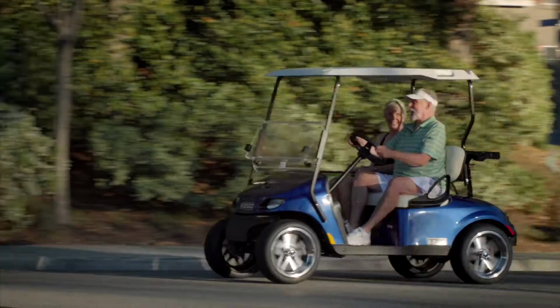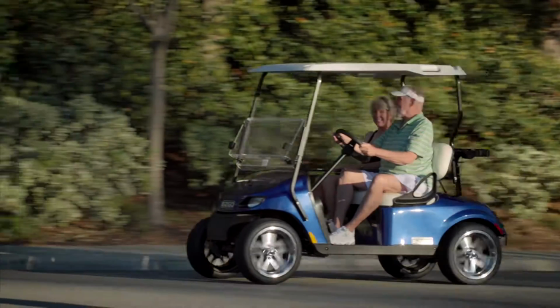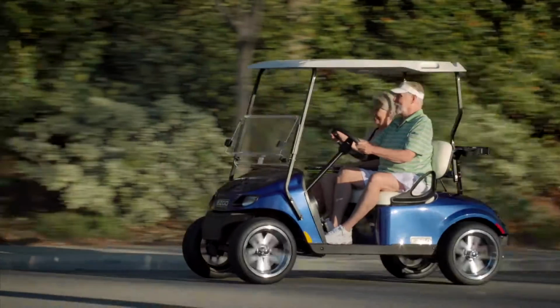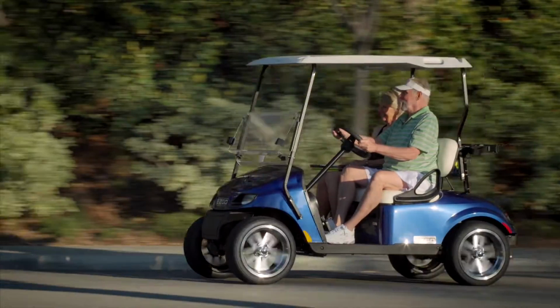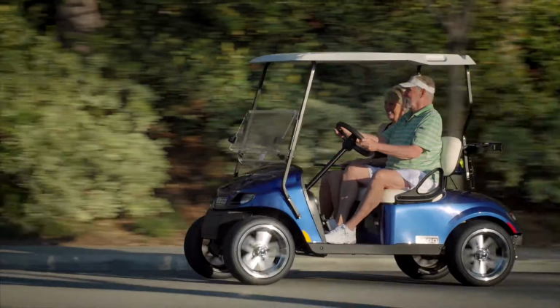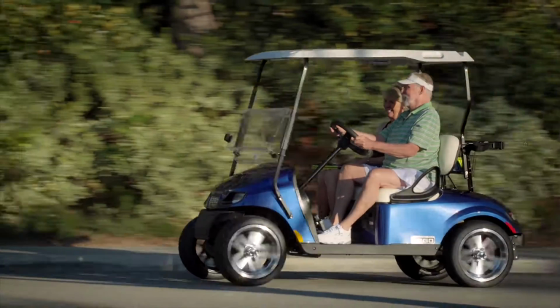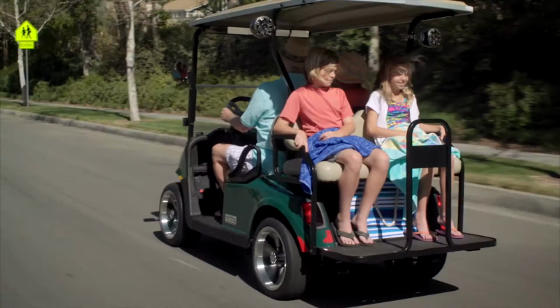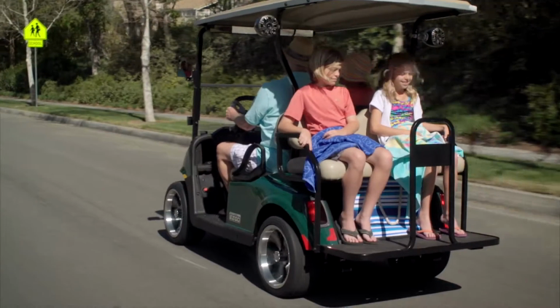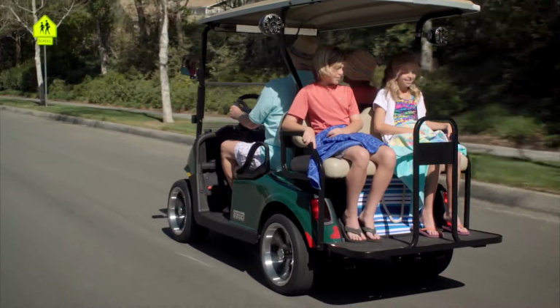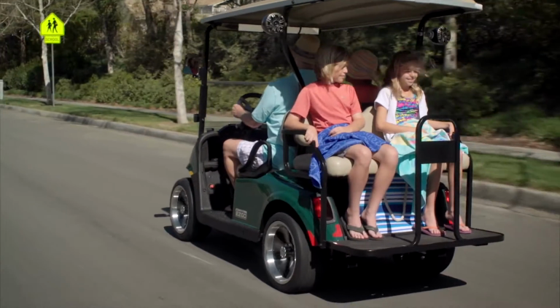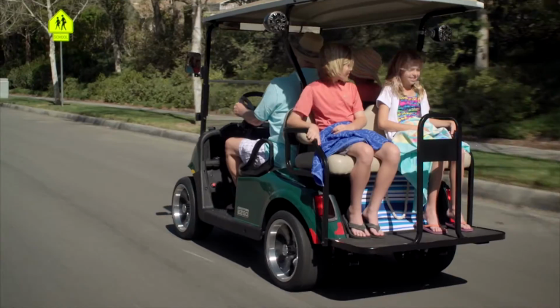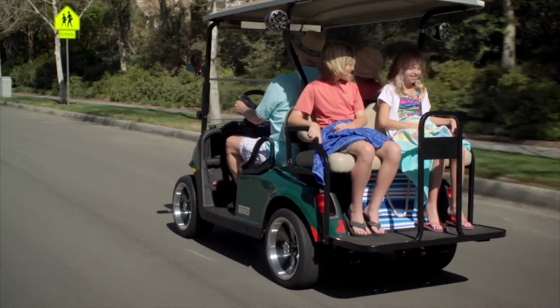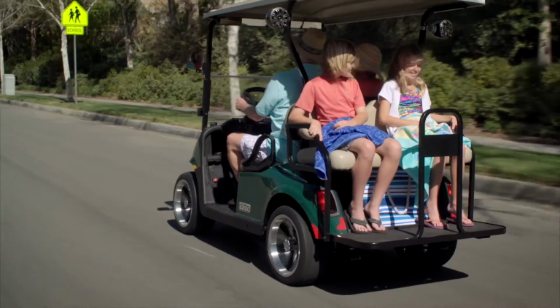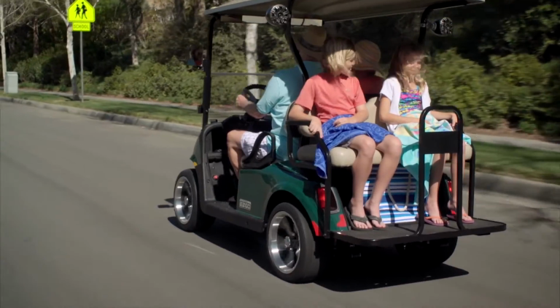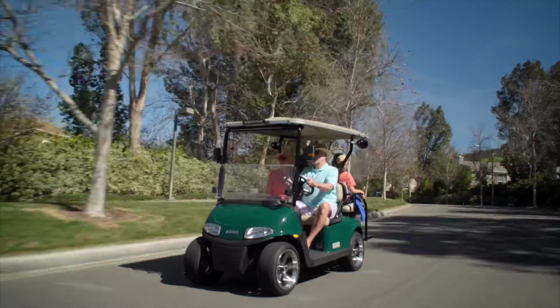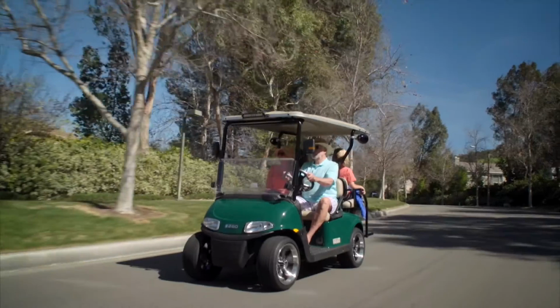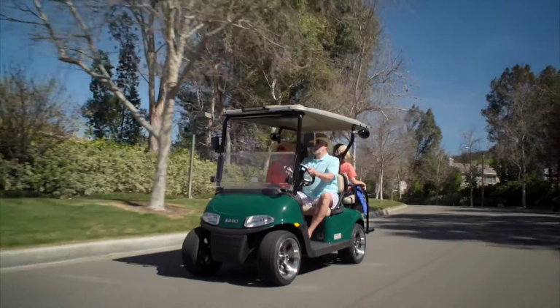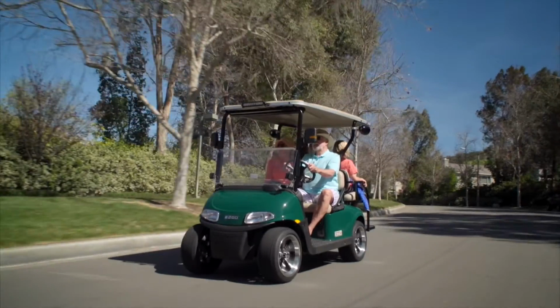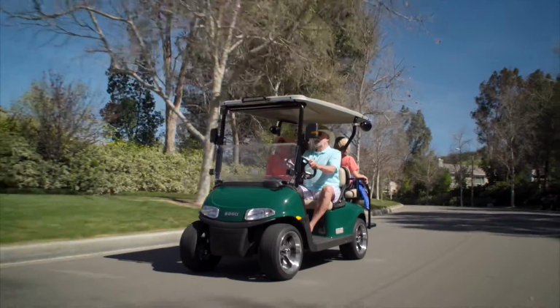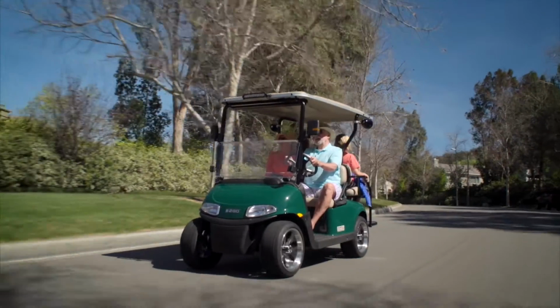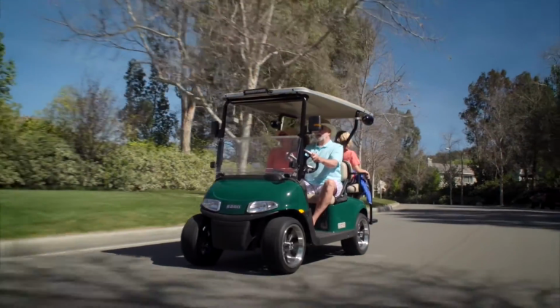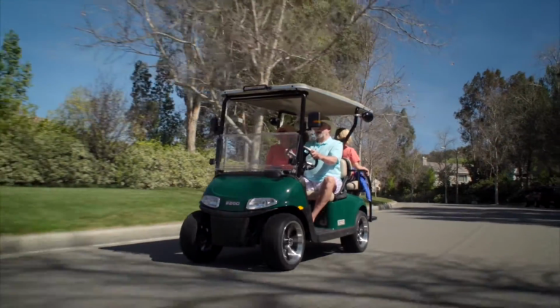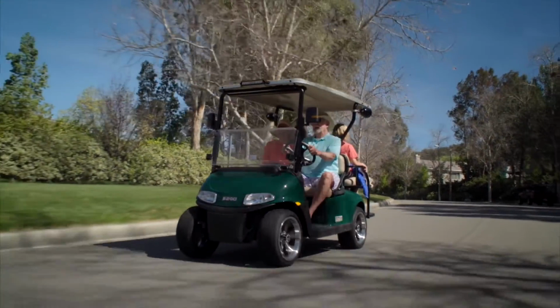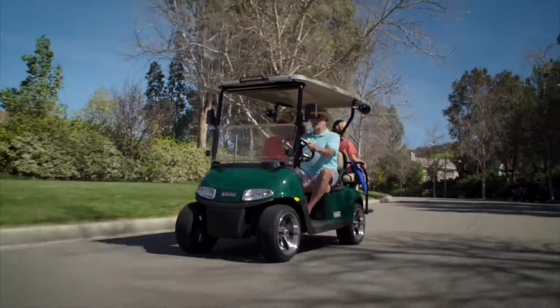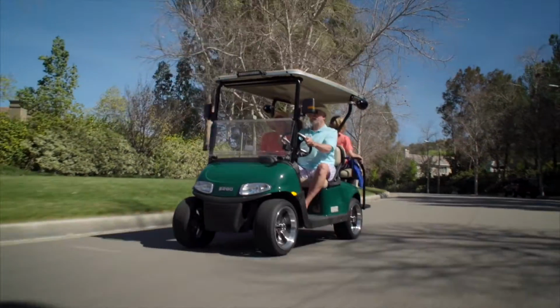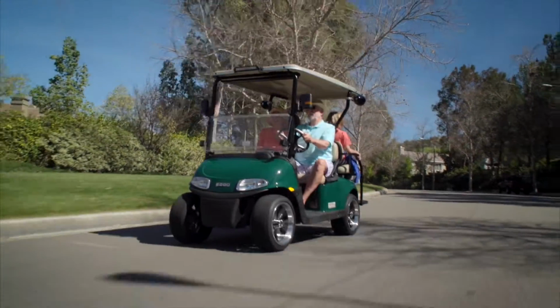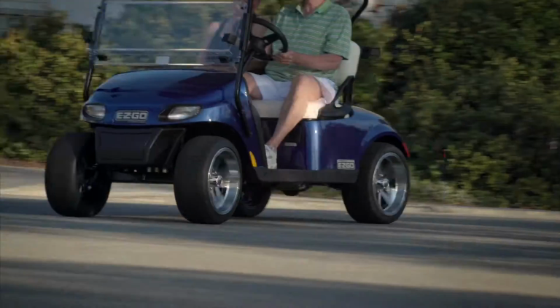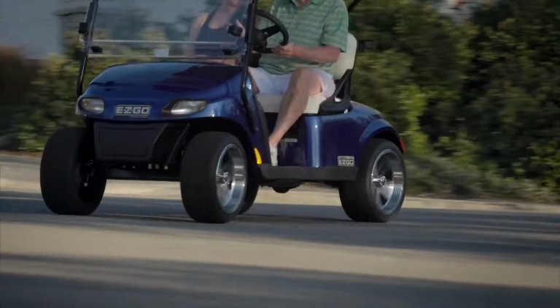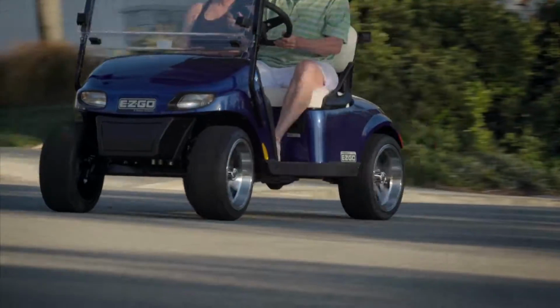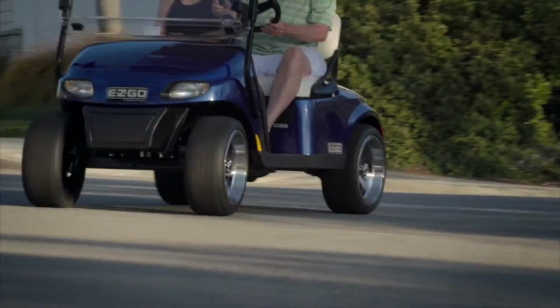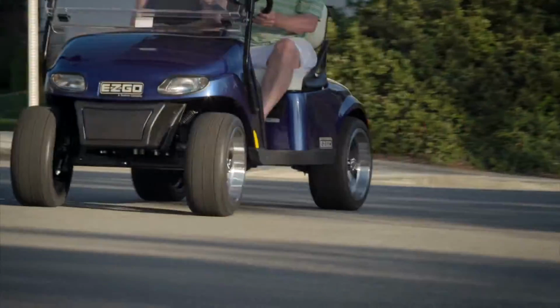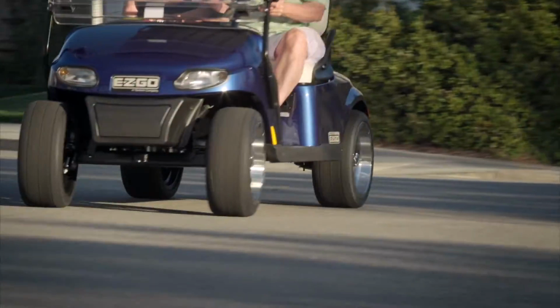Available in two or four passenger models, Freedom Series vehicles were designed to help you enhance your lifestyle.